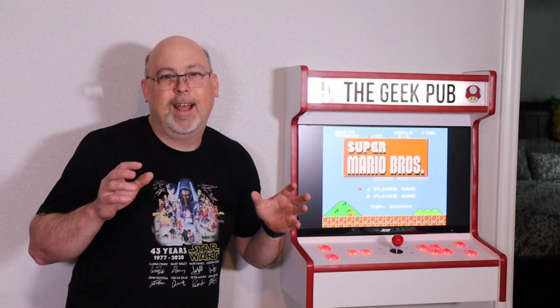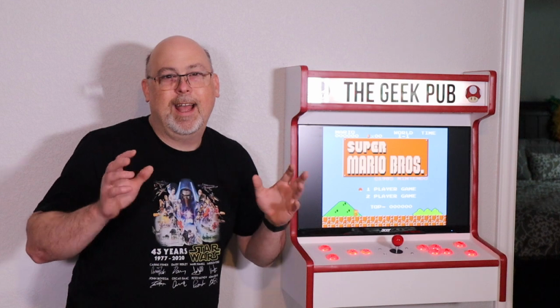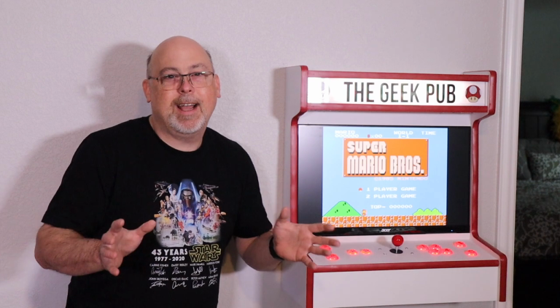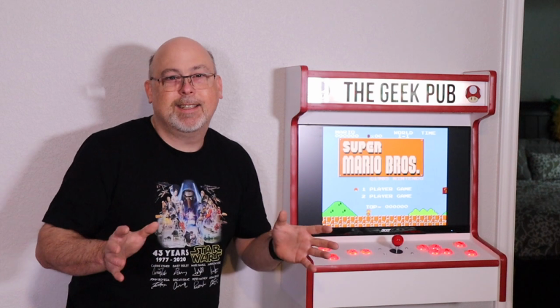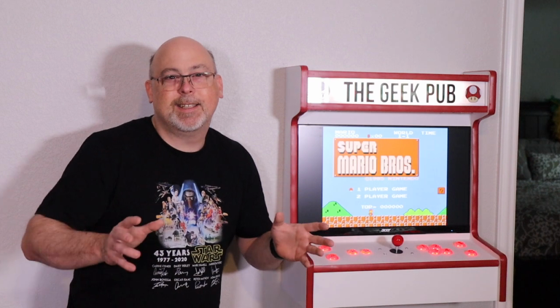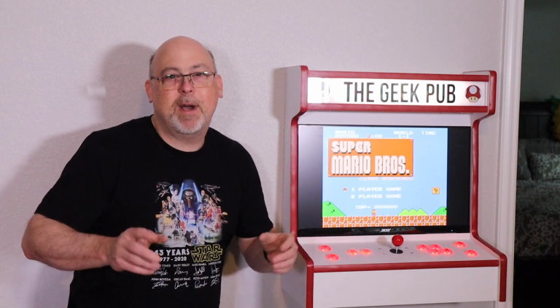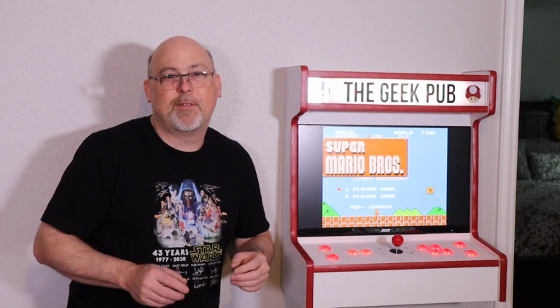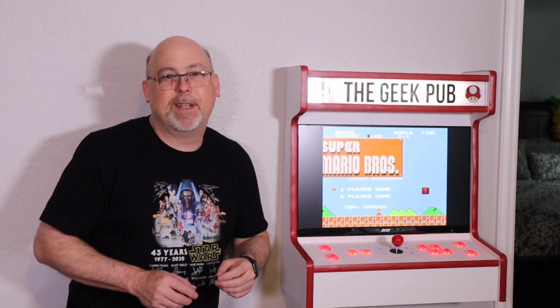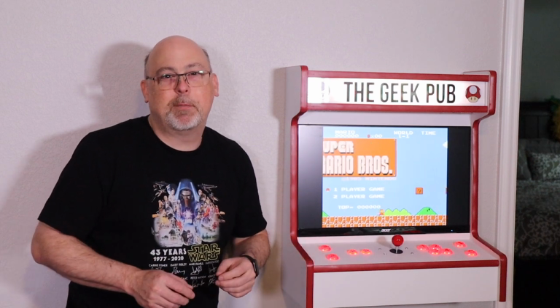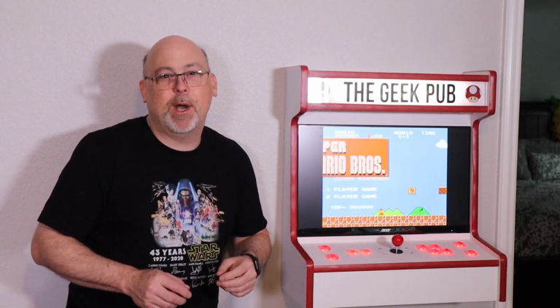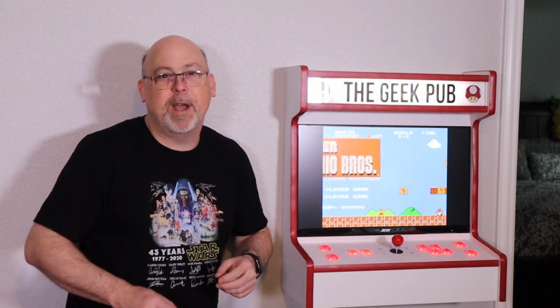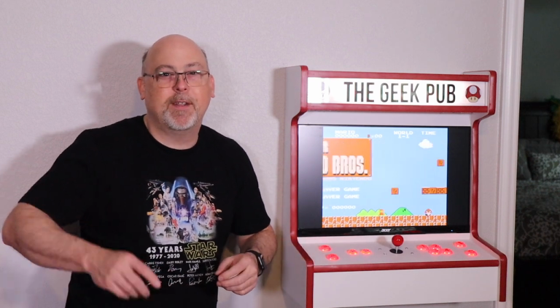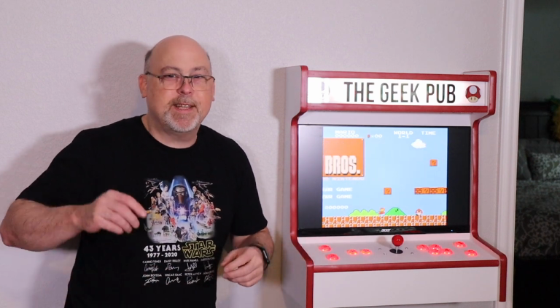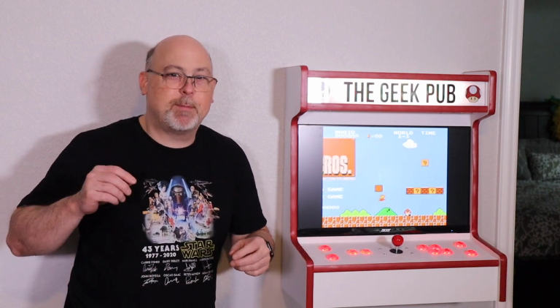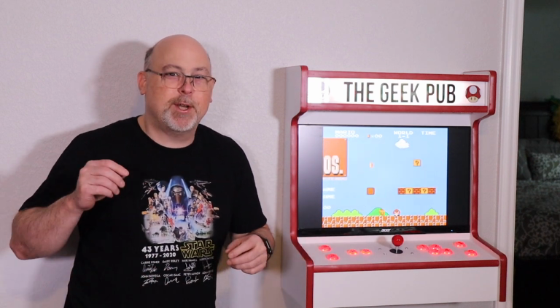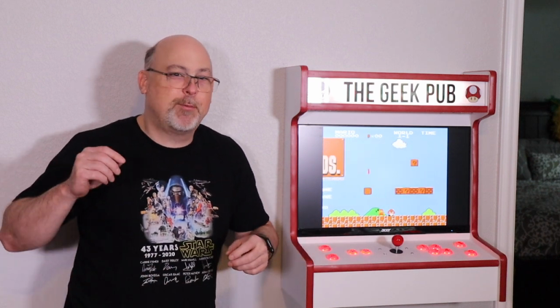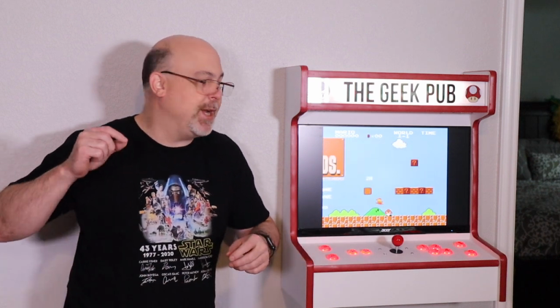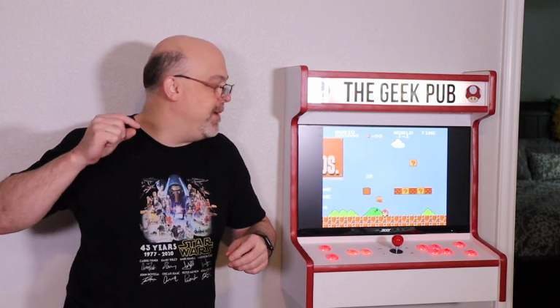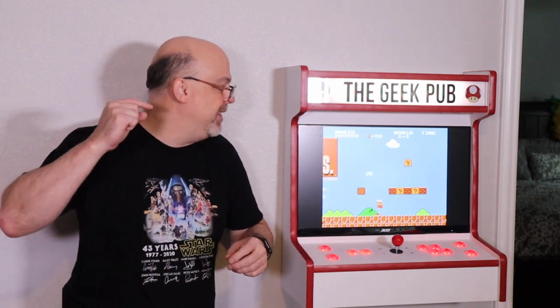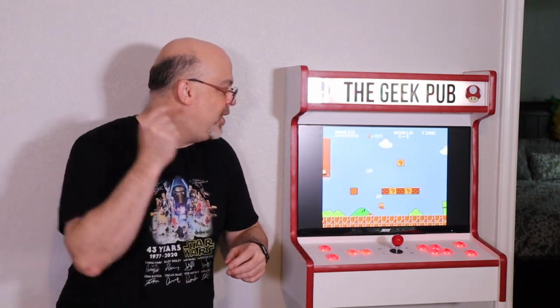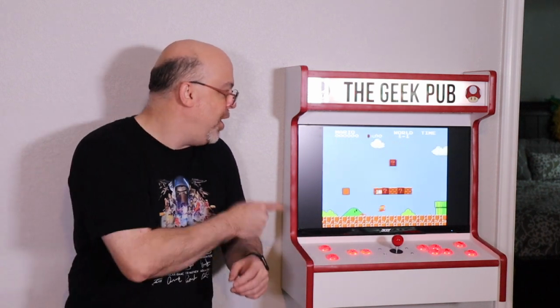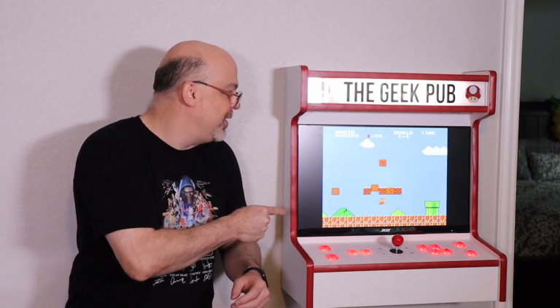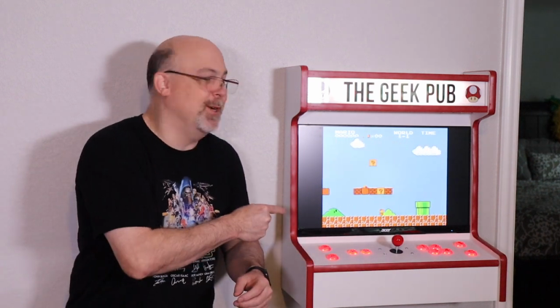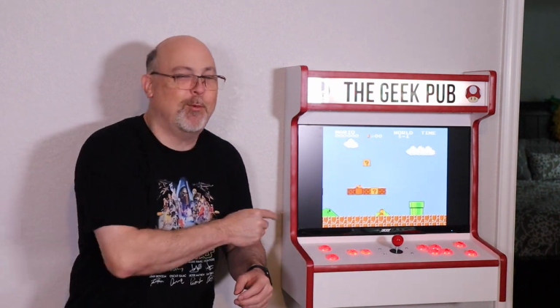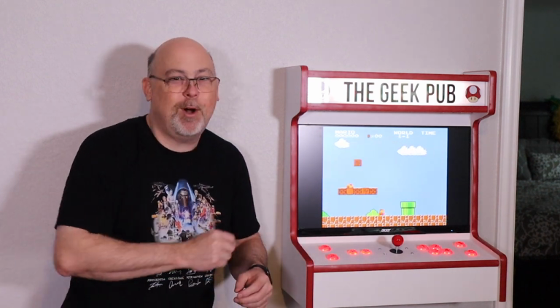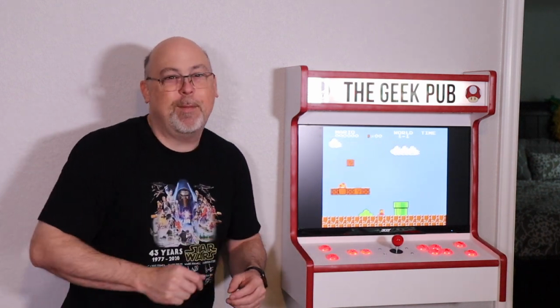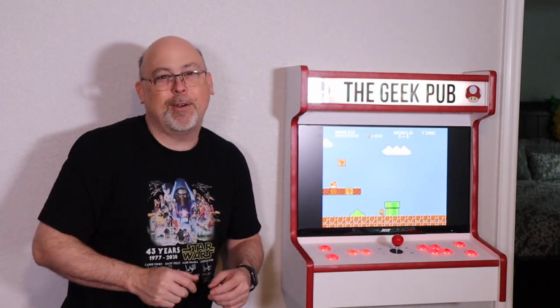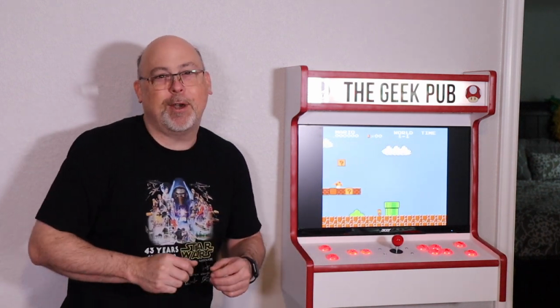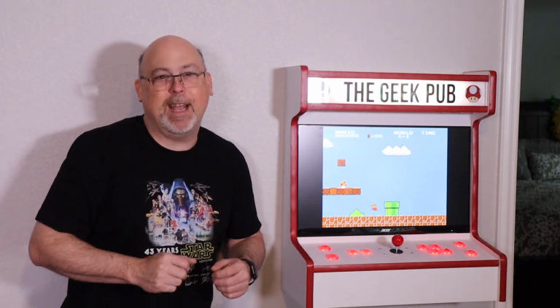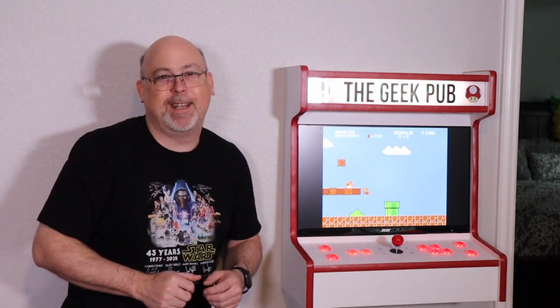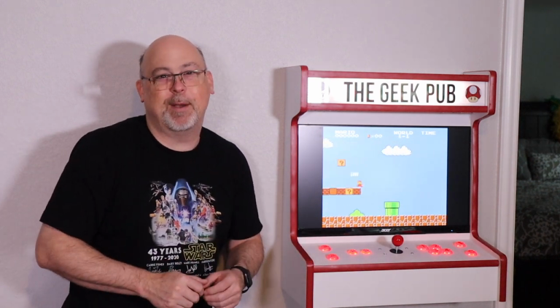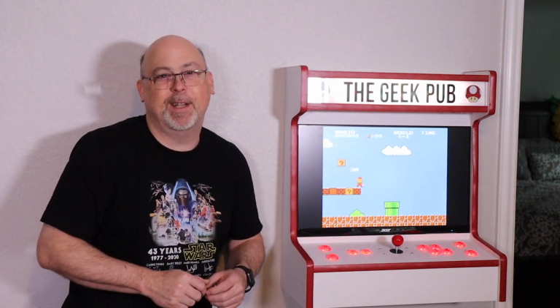Hey guys, it's Mike from the Geek Pub, and on this episode we're going to make this awesome wall mount arcade cabinet.